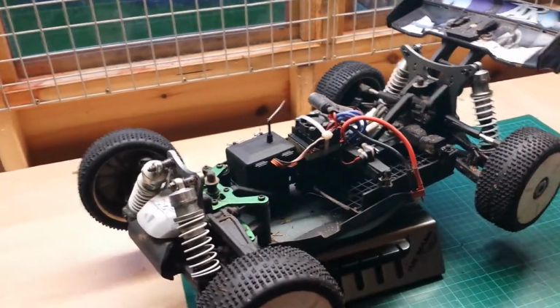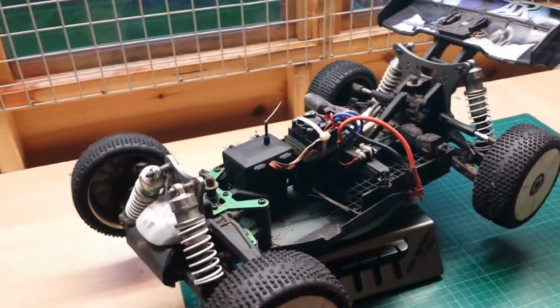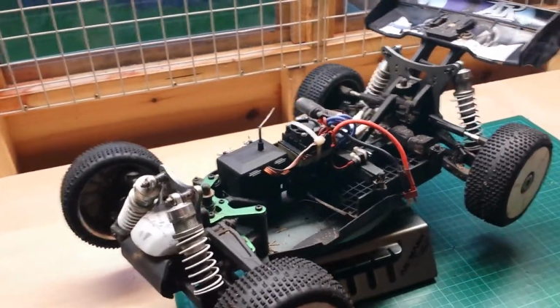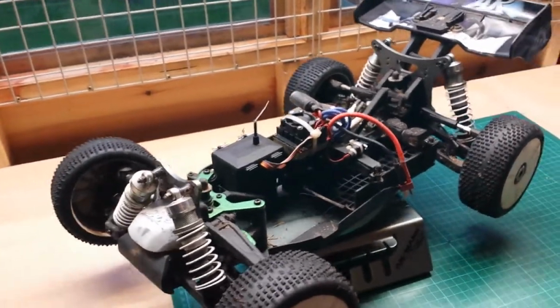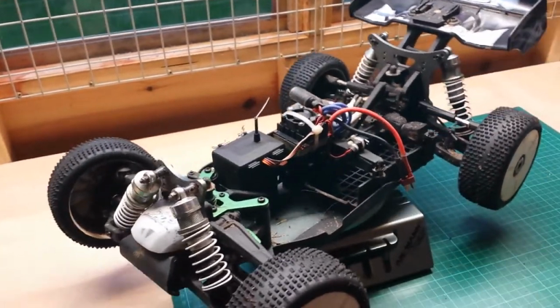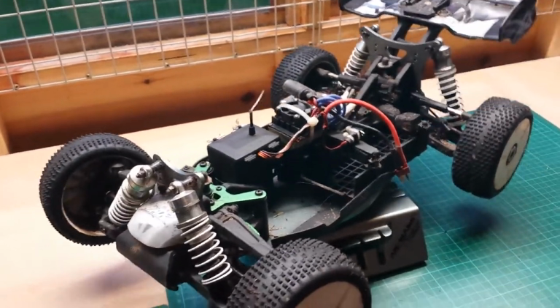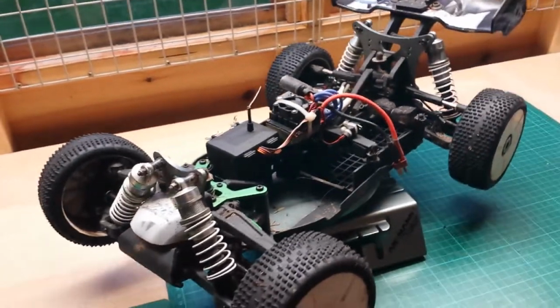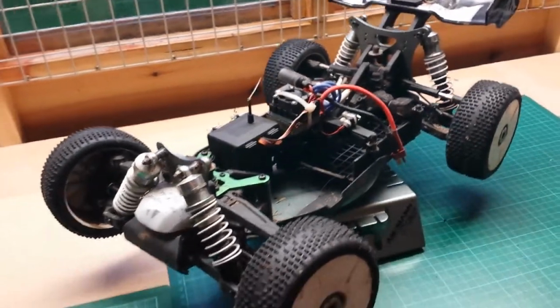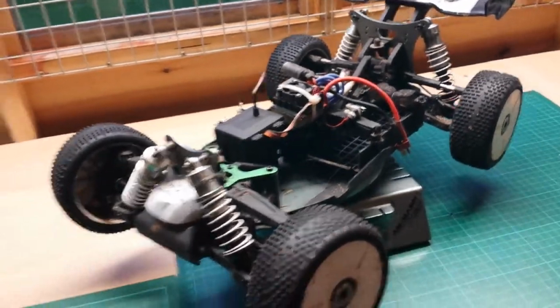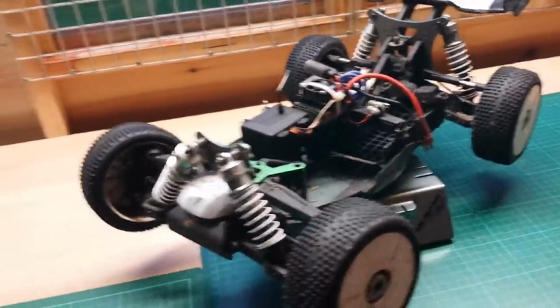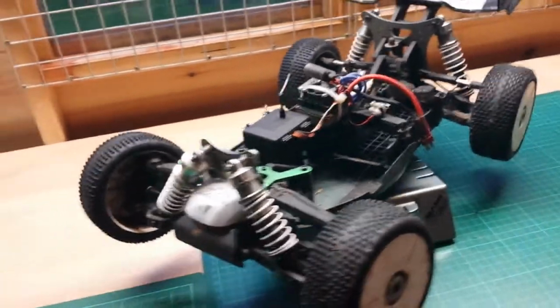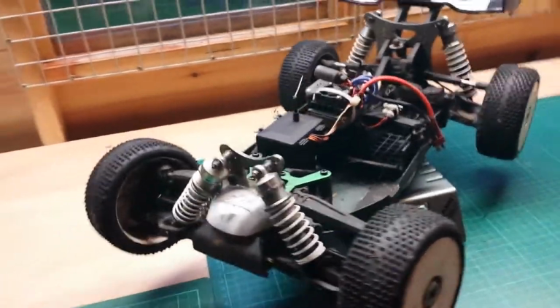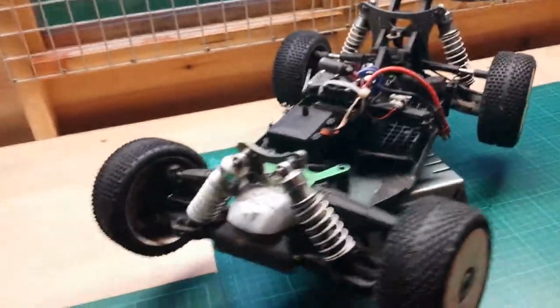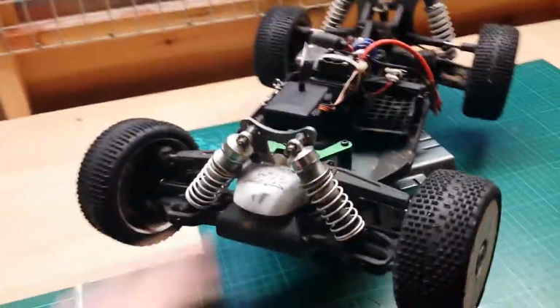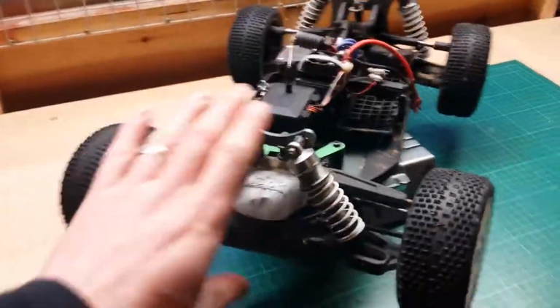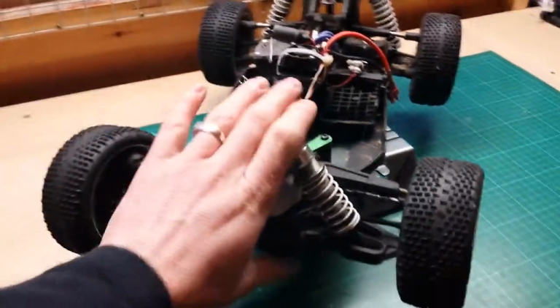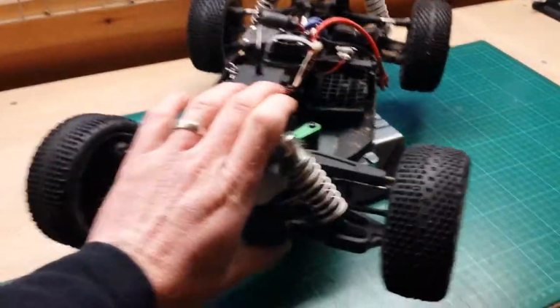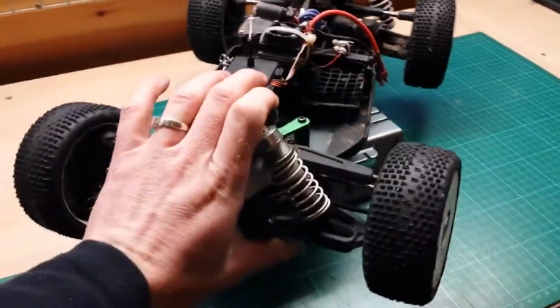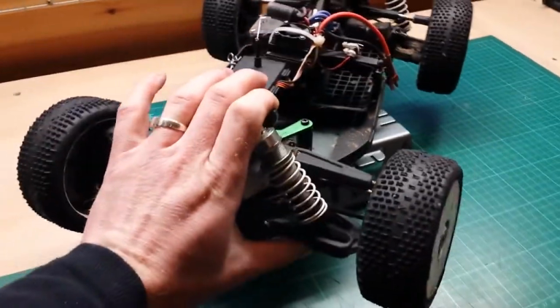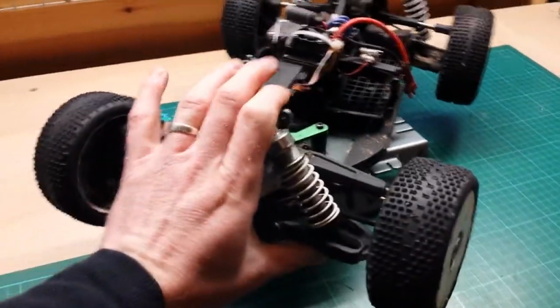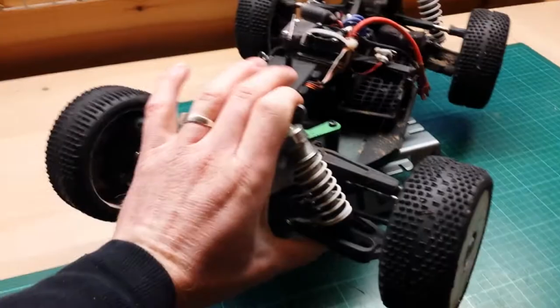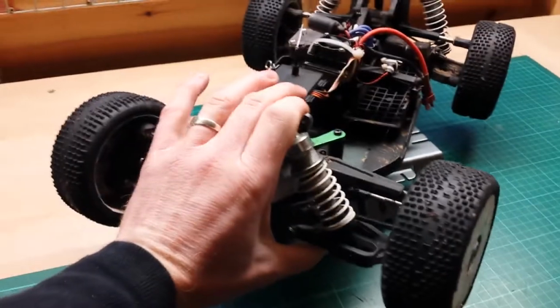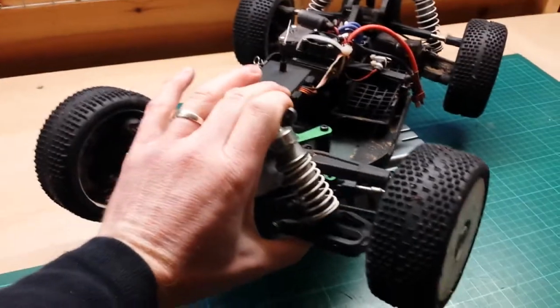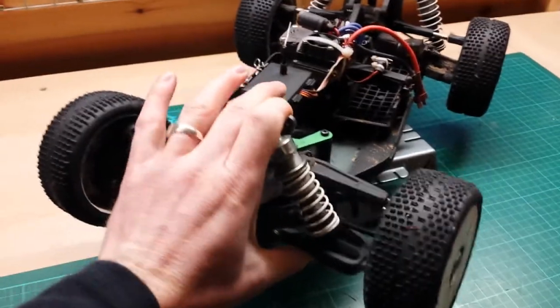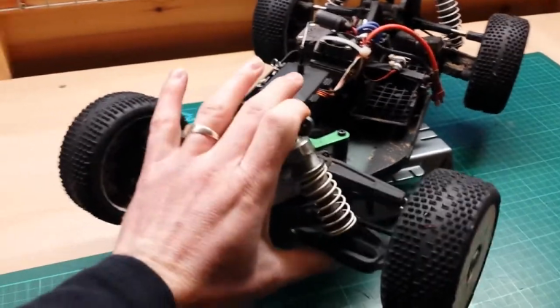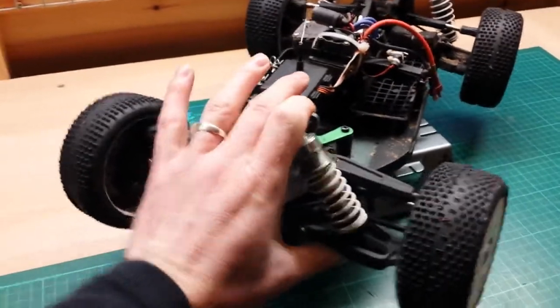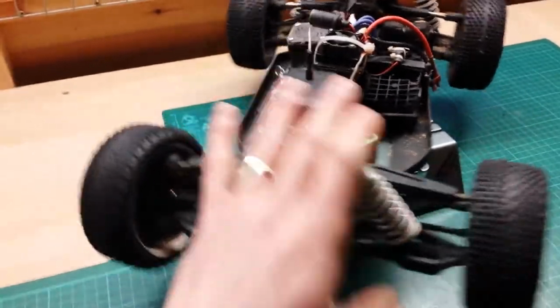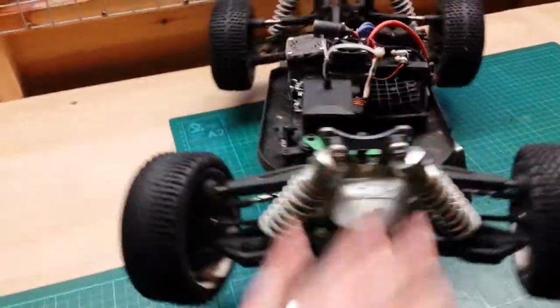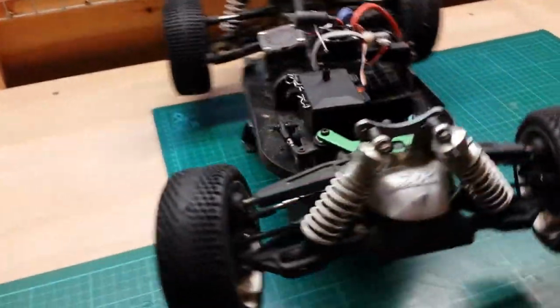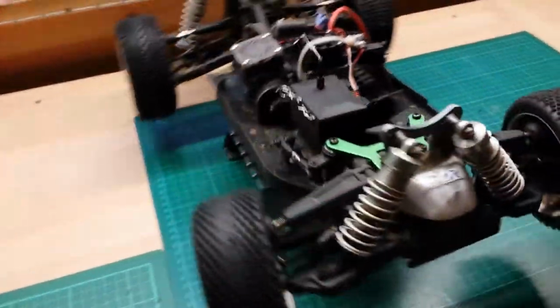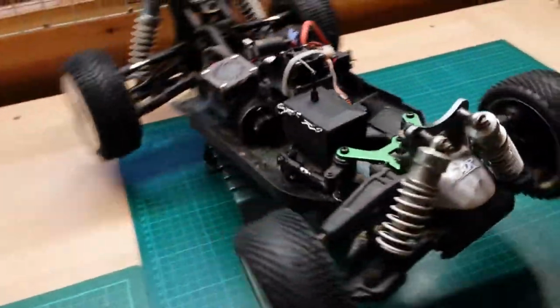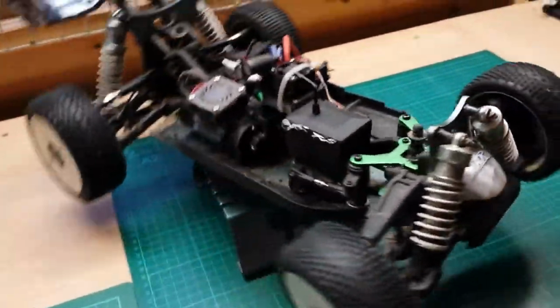It's got a 2.4 radio and big fat bore adjustable oil-filled shocks.